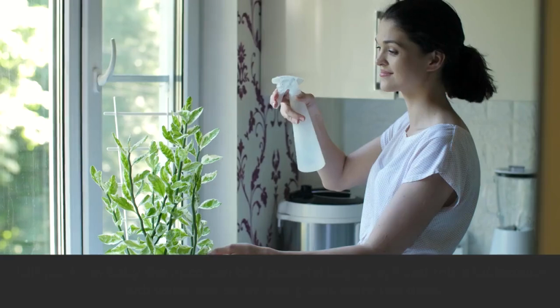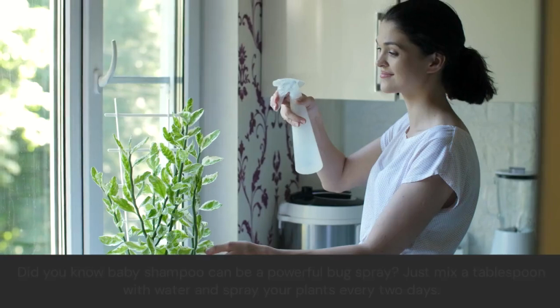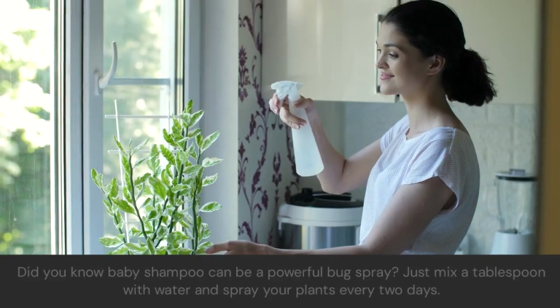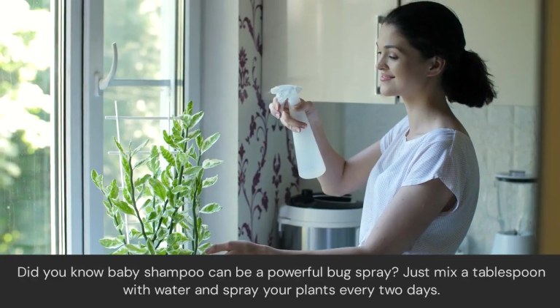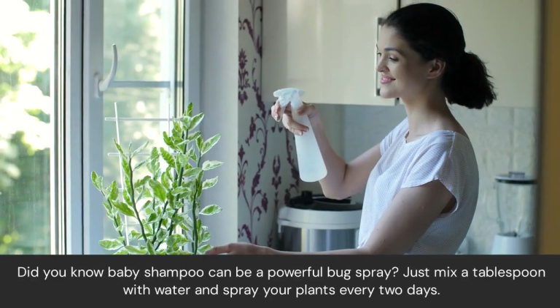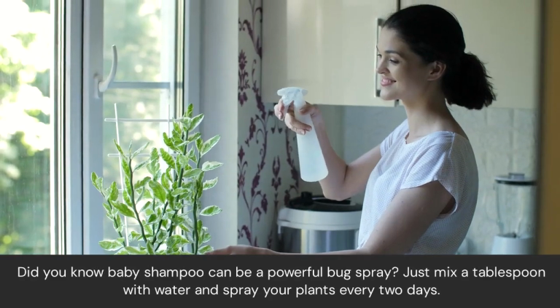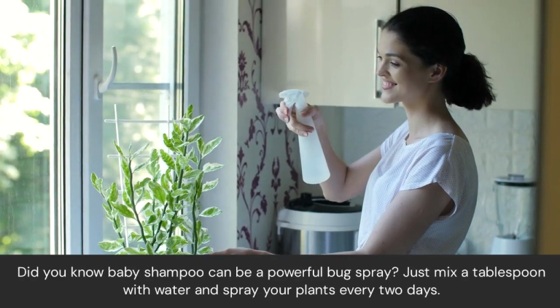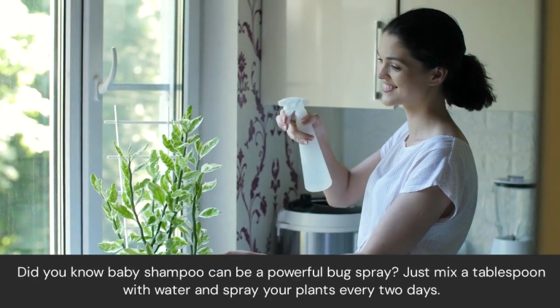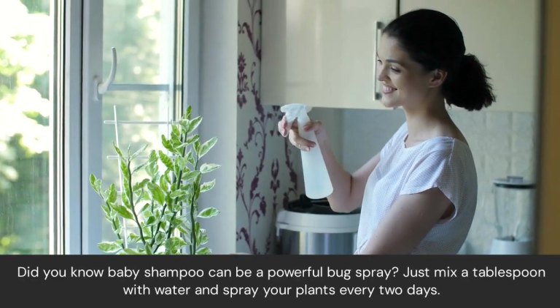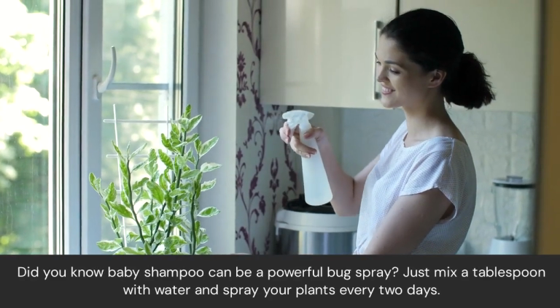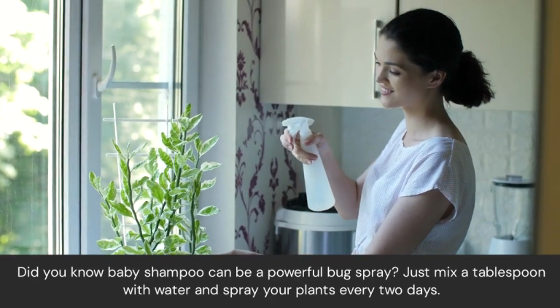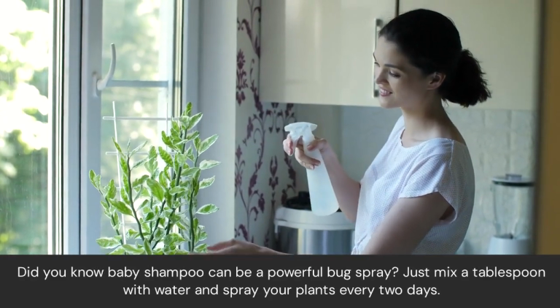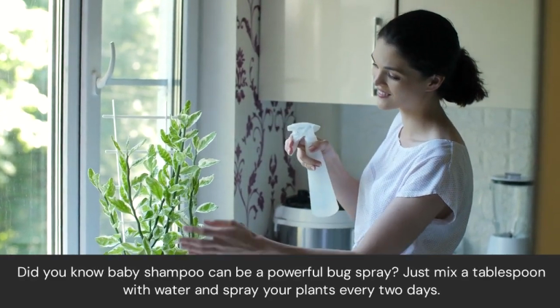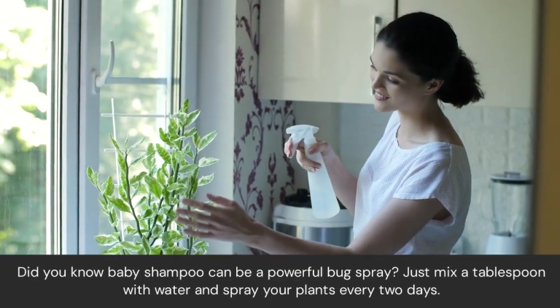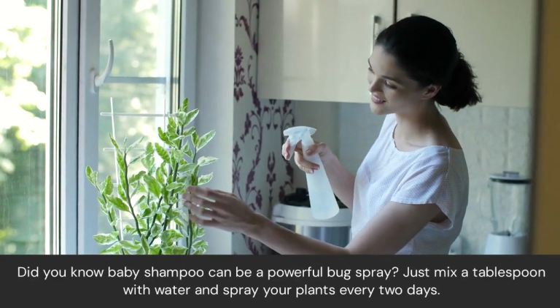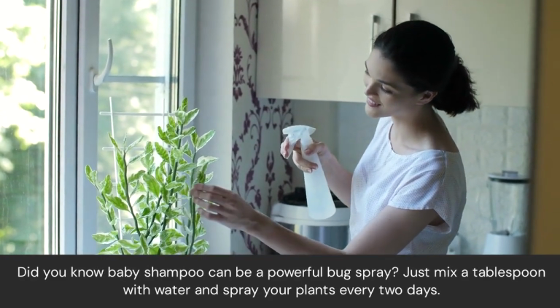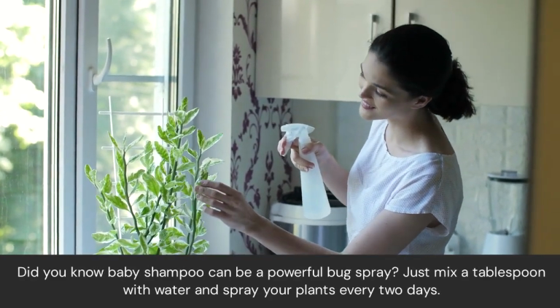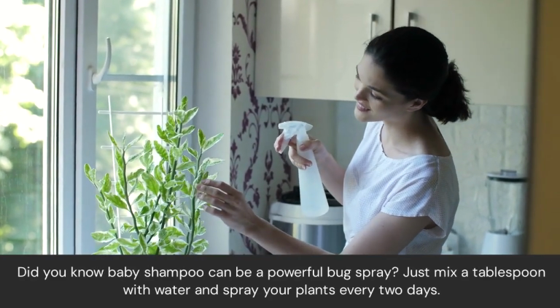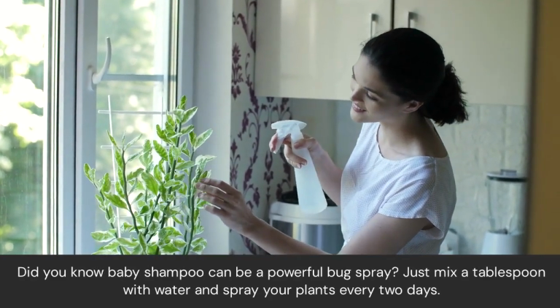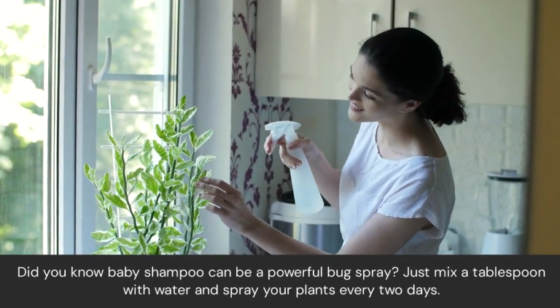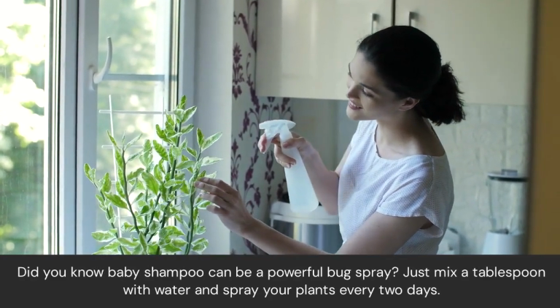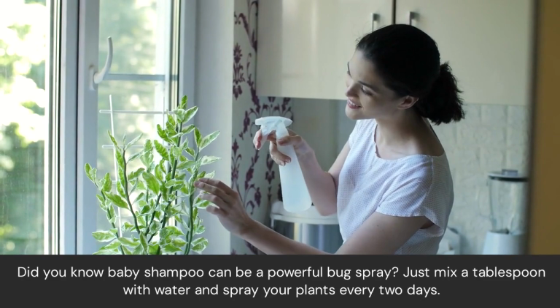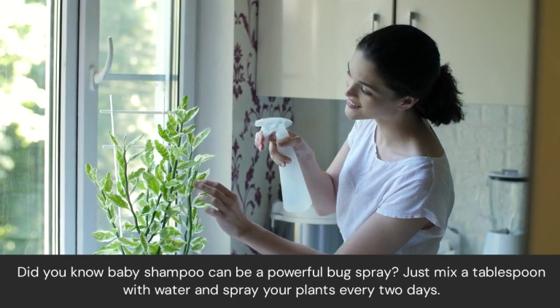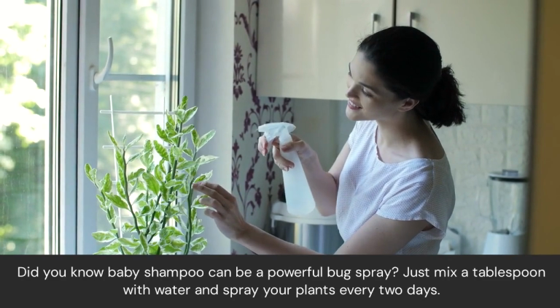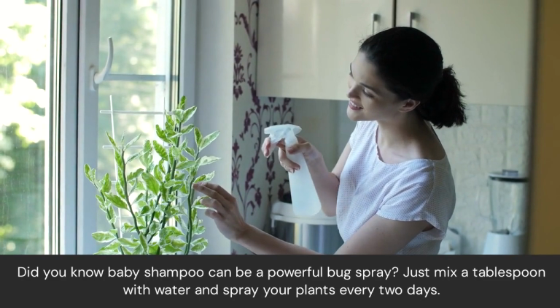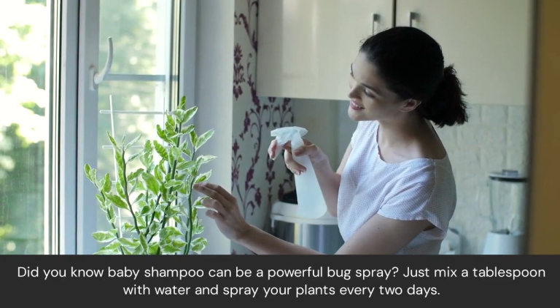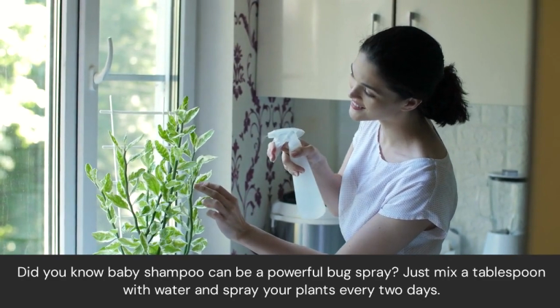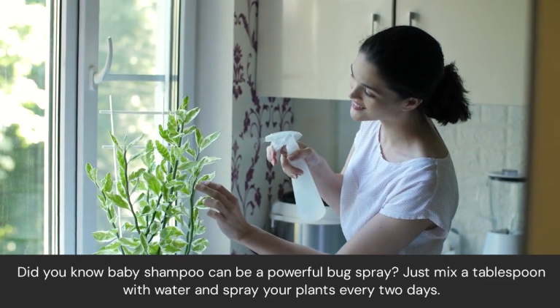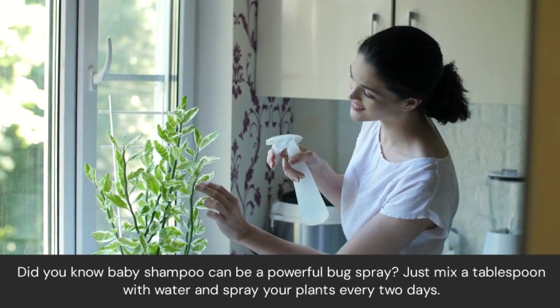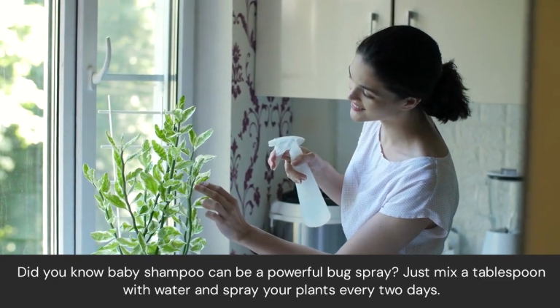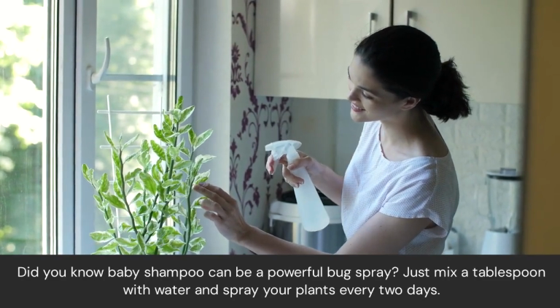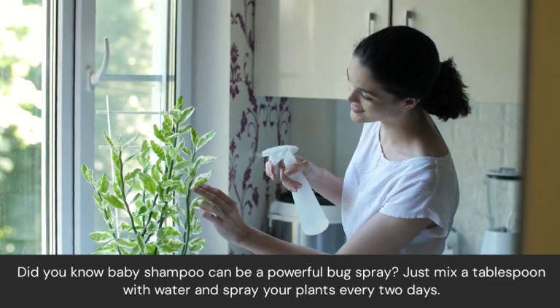Did you know baby shampoo can be a powerful bug spray? Just mix a tablespoon with water and spray your plants every two days.